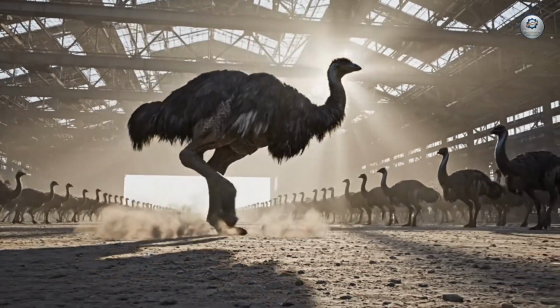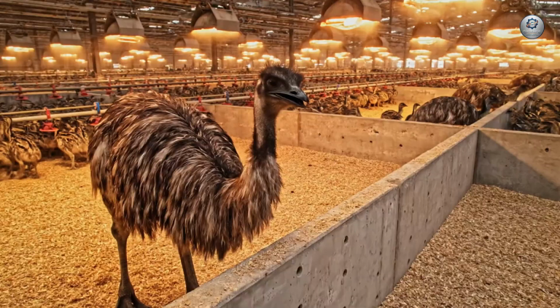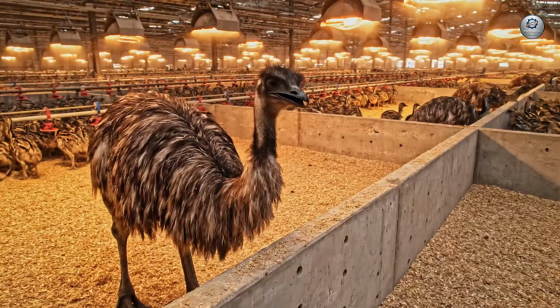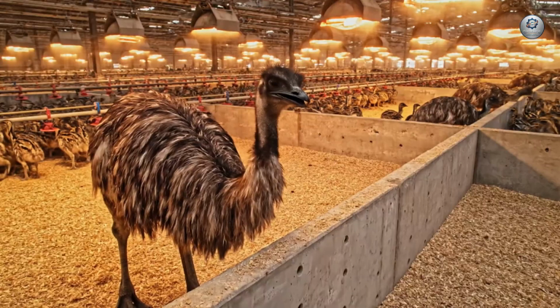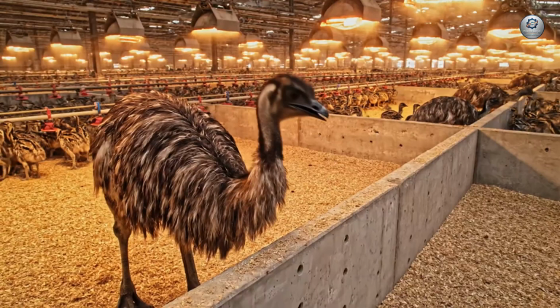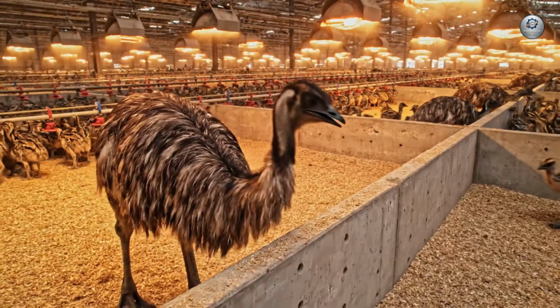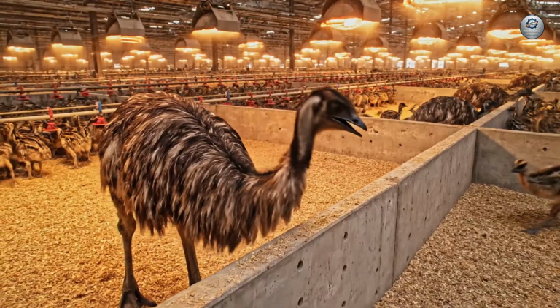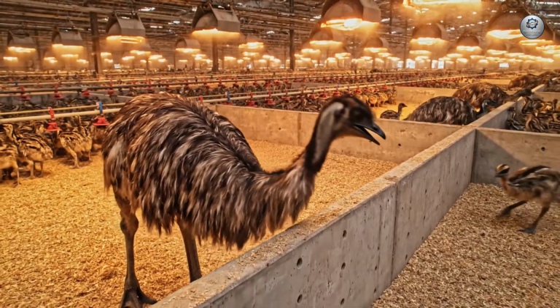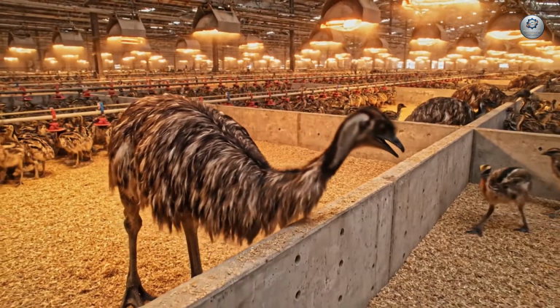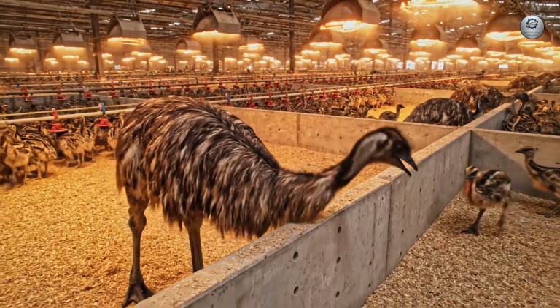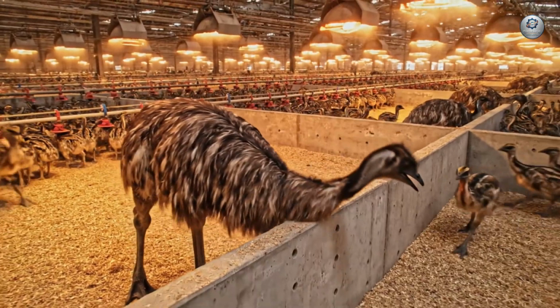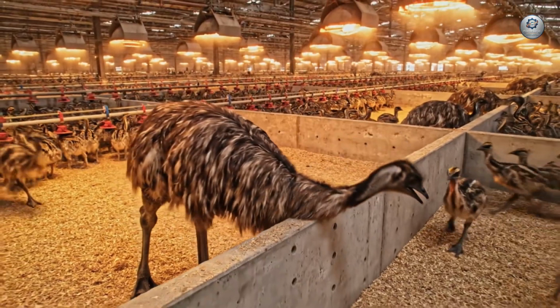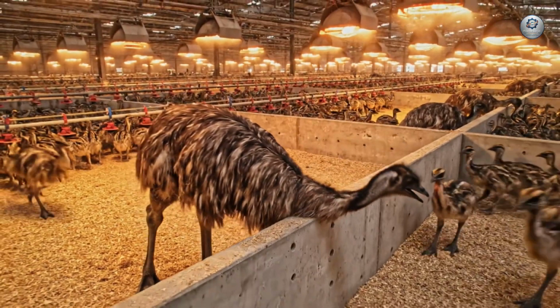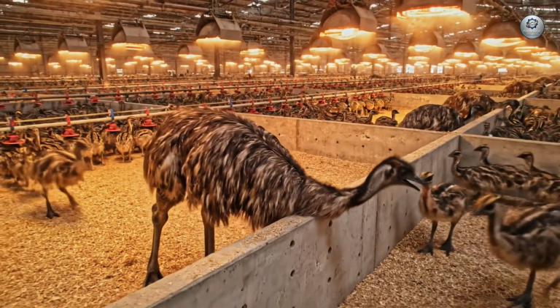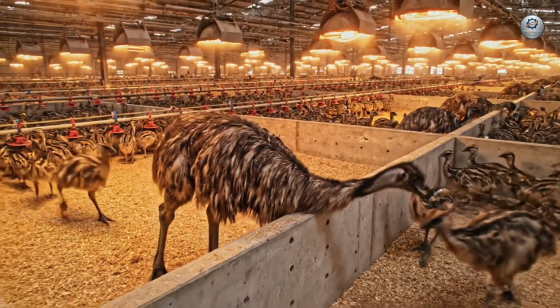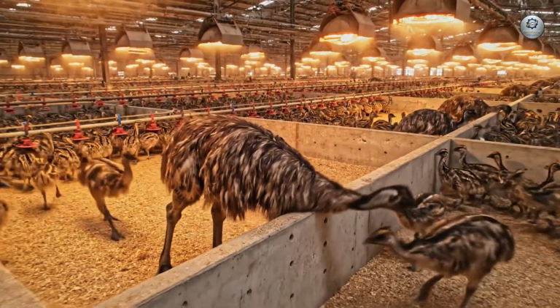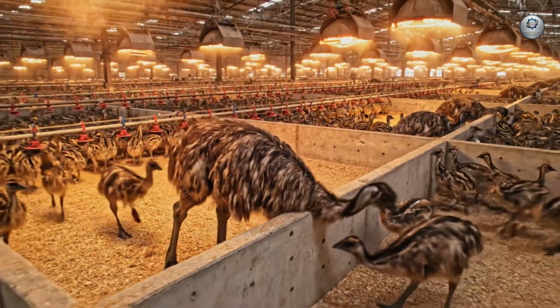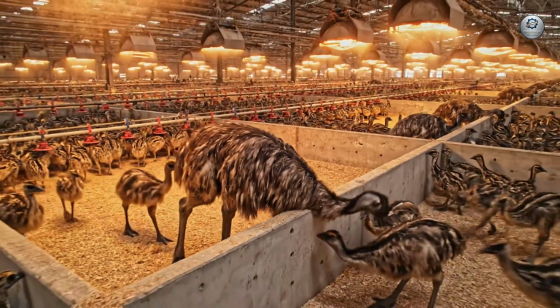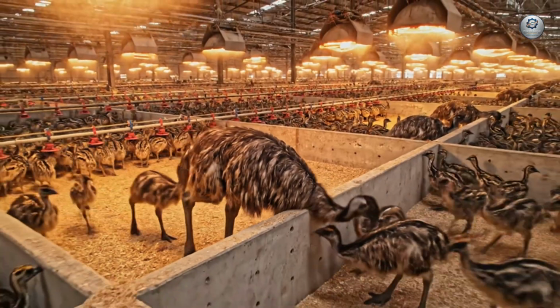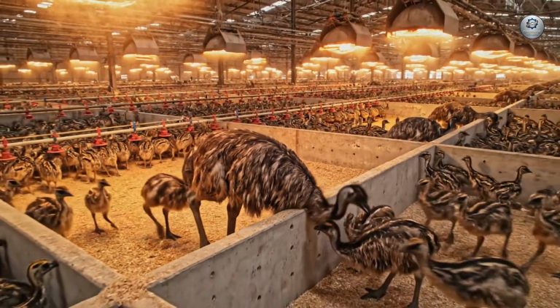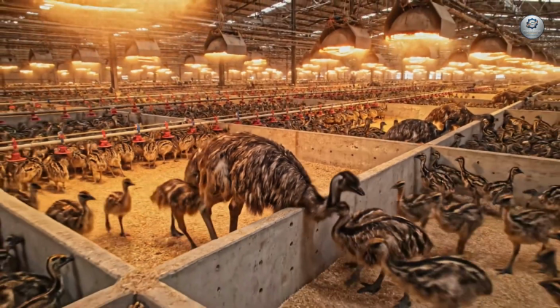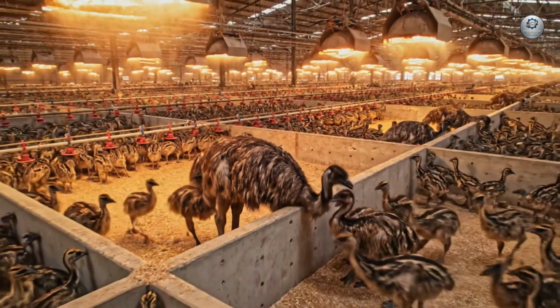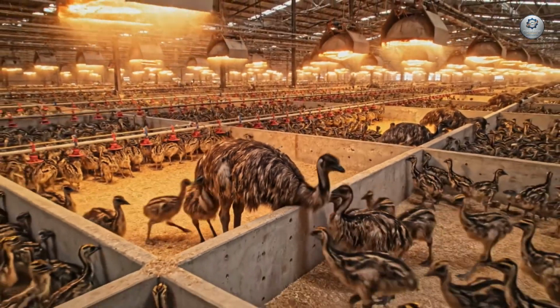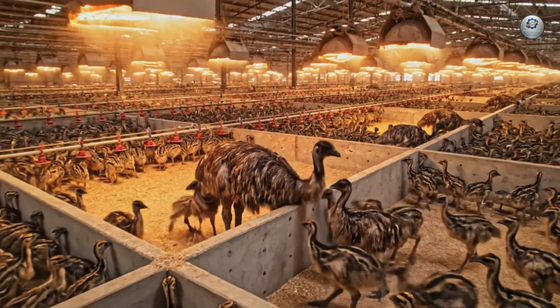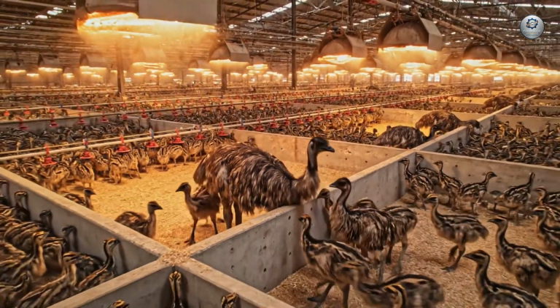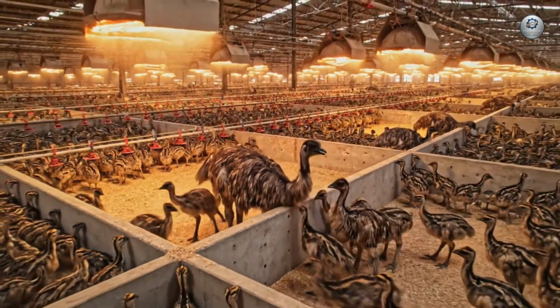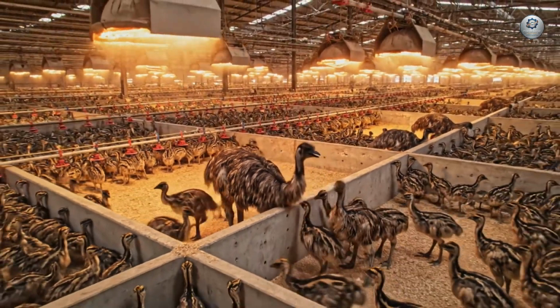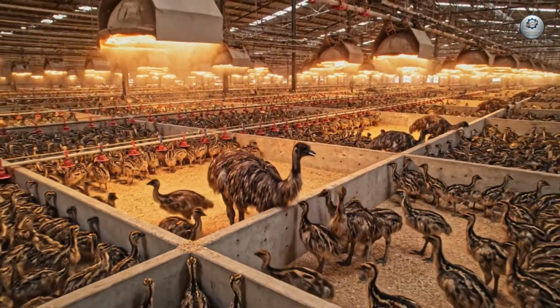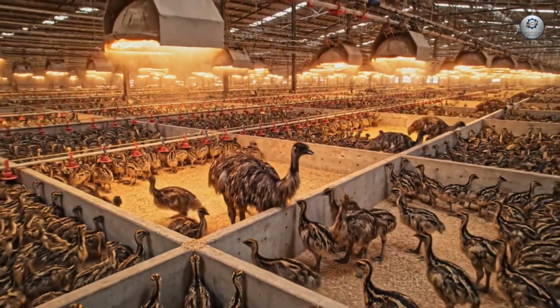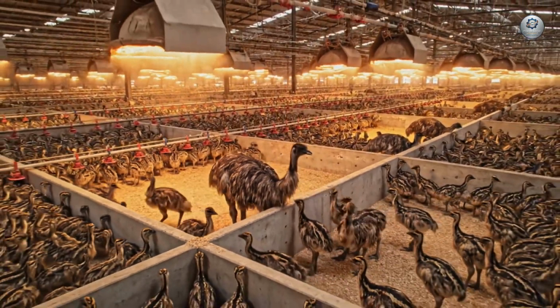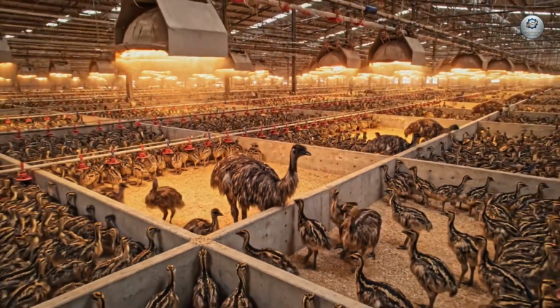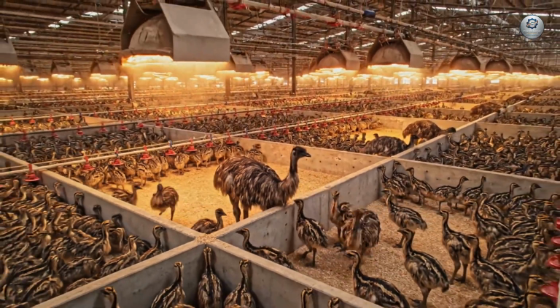In this Titan-class facility, we bioengineer the future of mega agriculture.